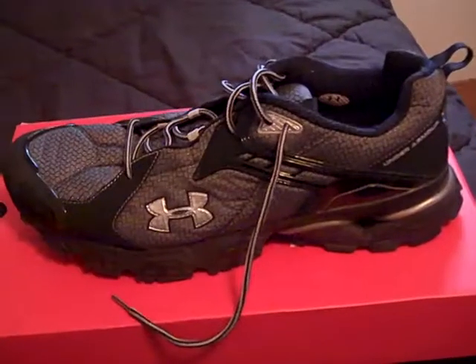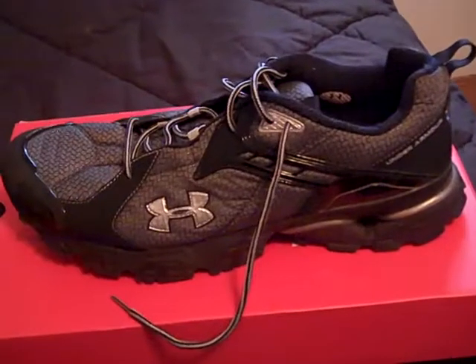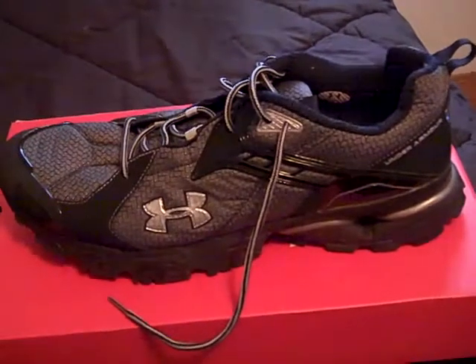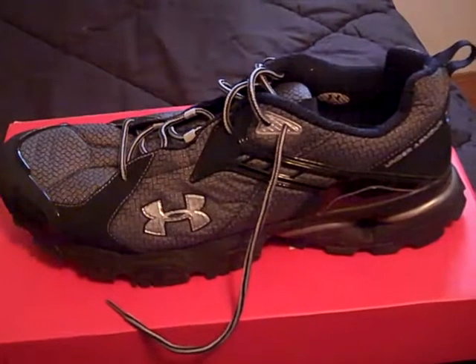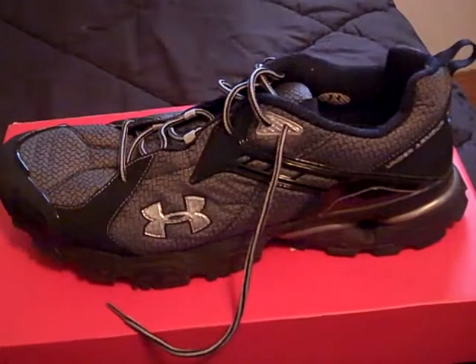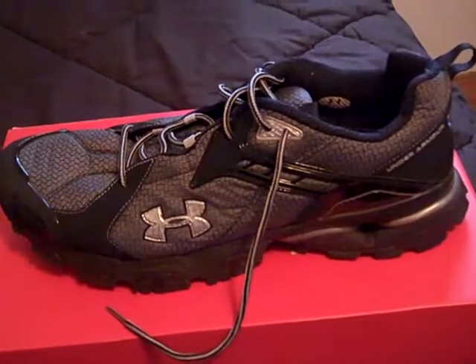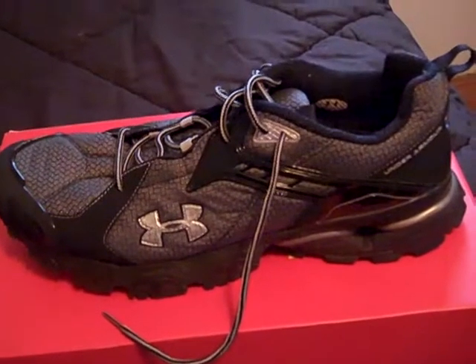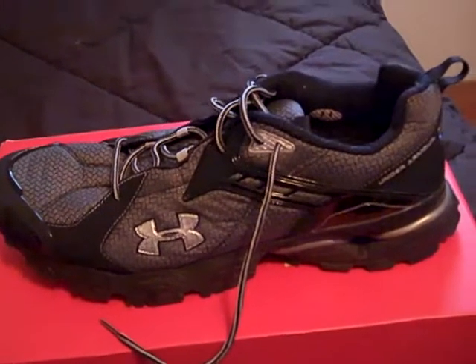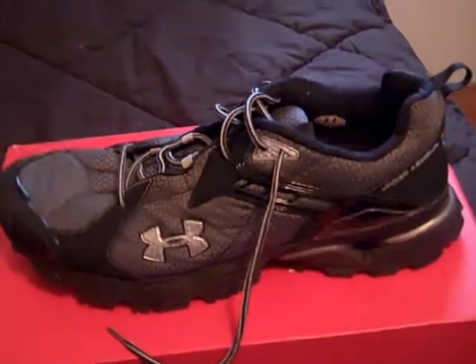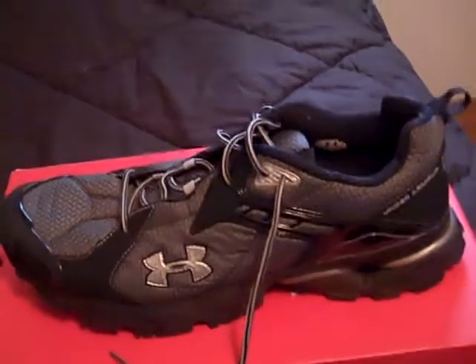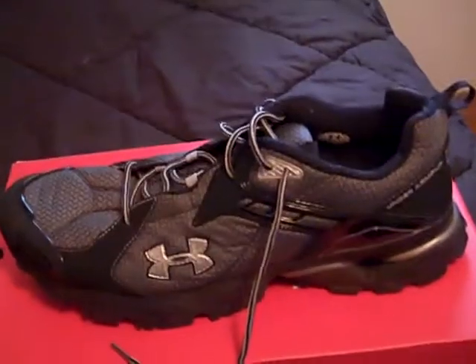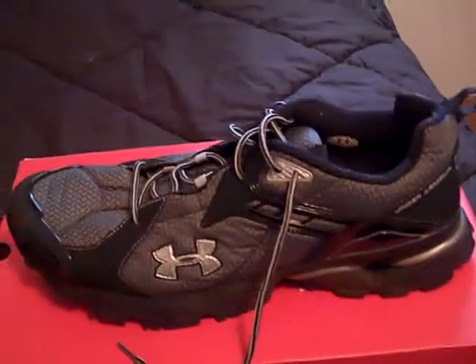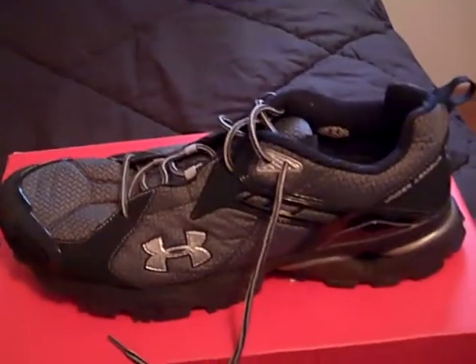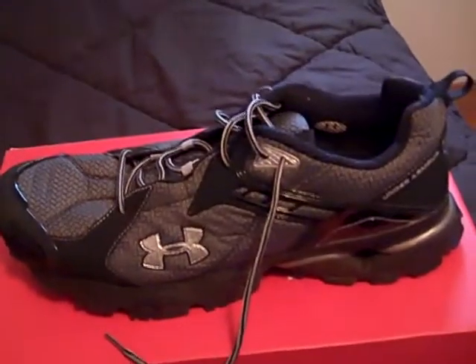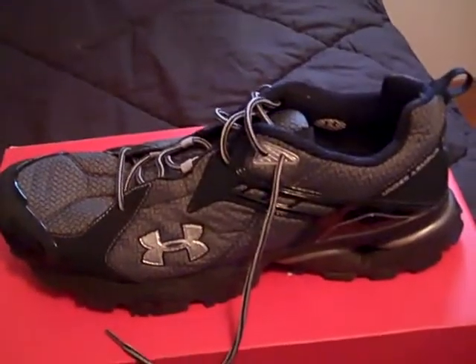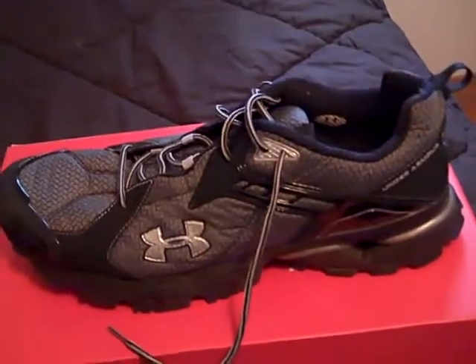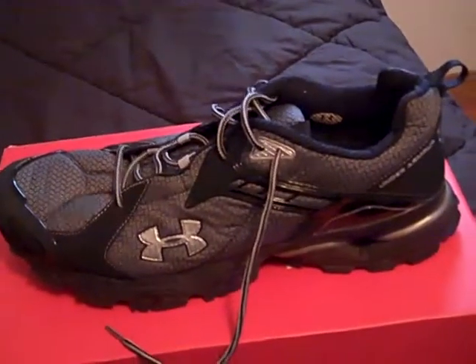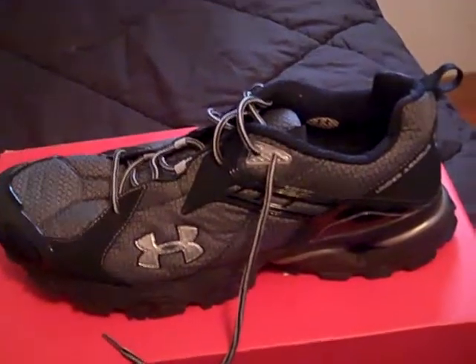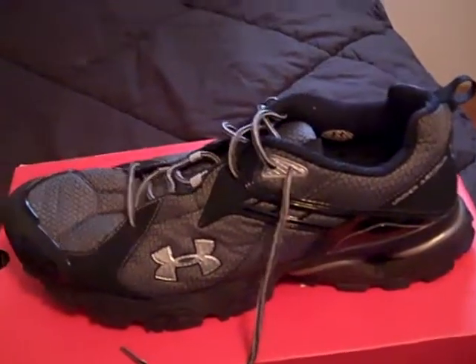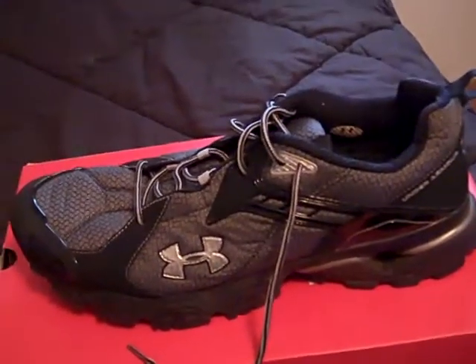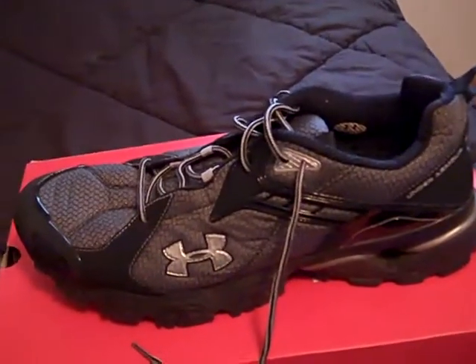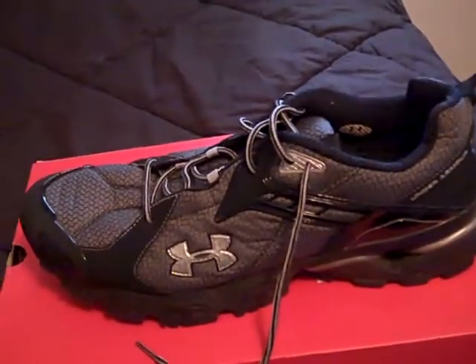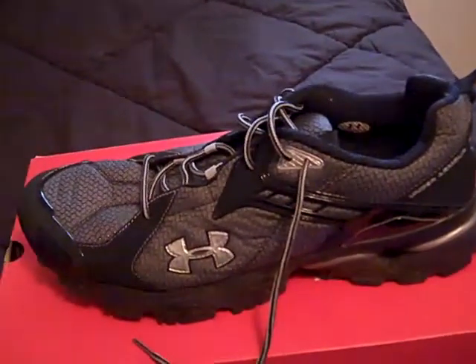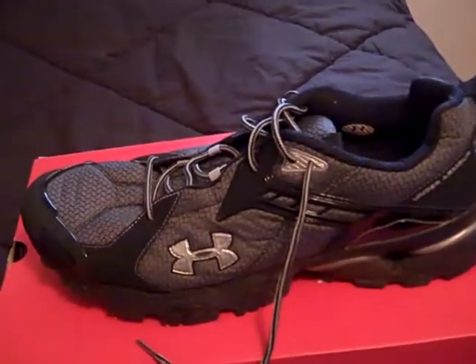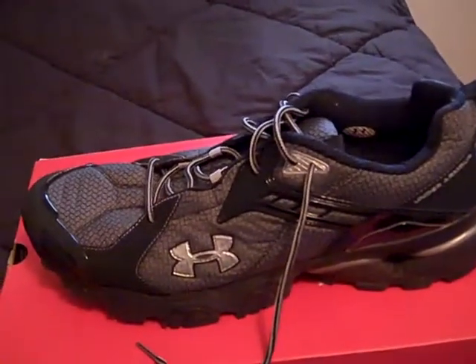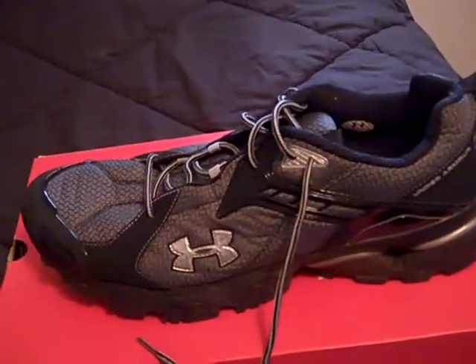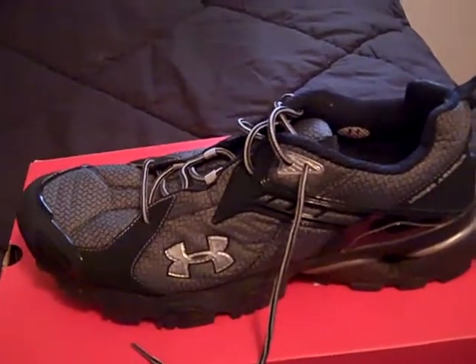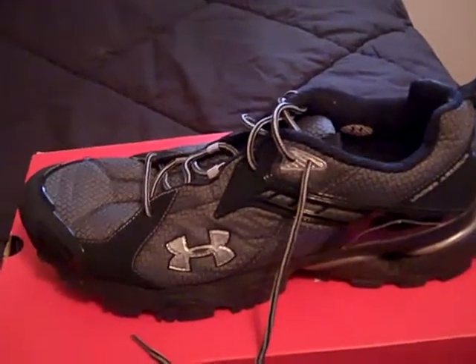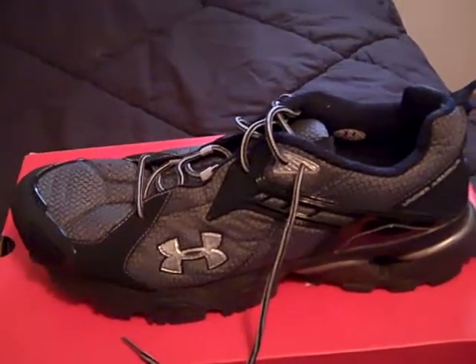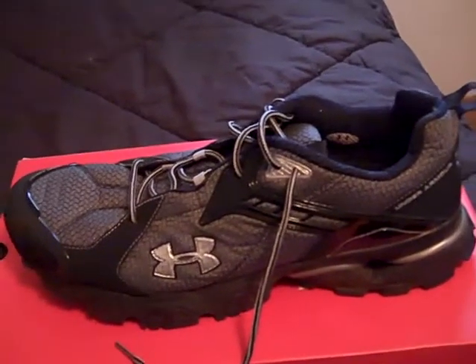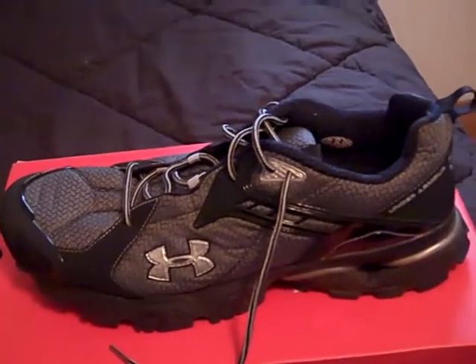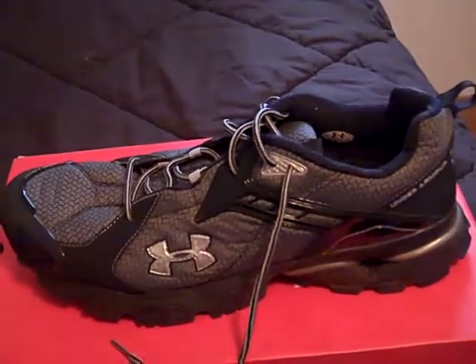Hey, what's going on YouTube, UA Reviews here, and today I've got a review video on the Under Armour Janin running shoe.